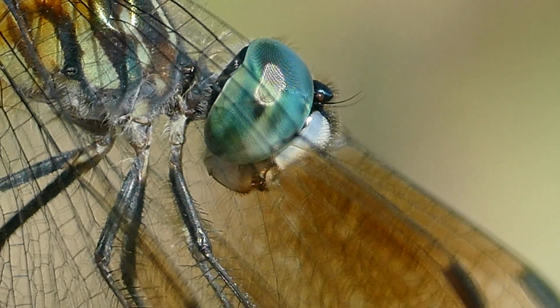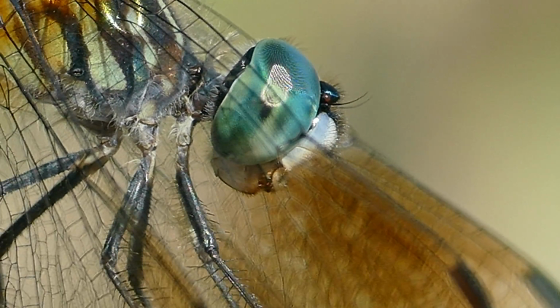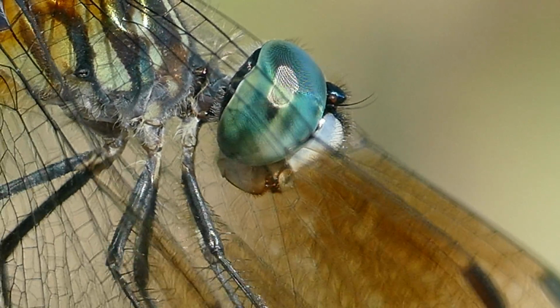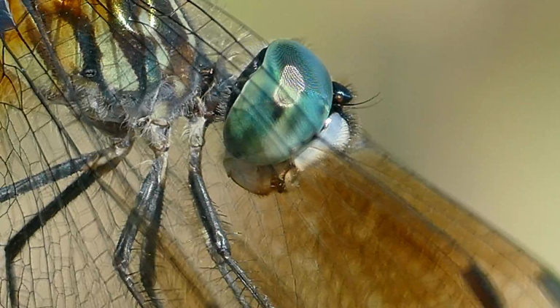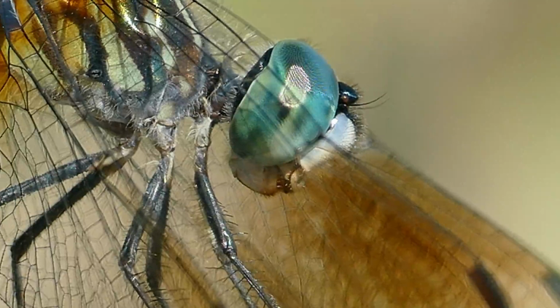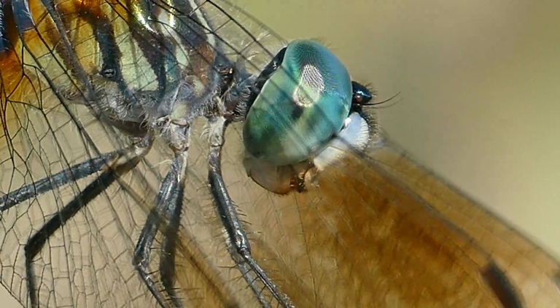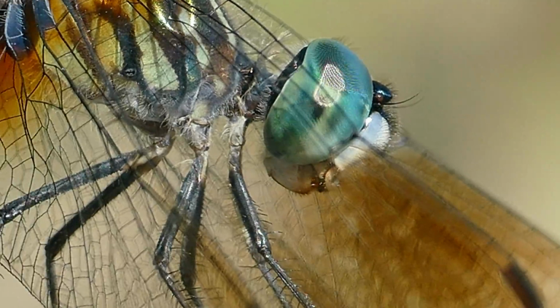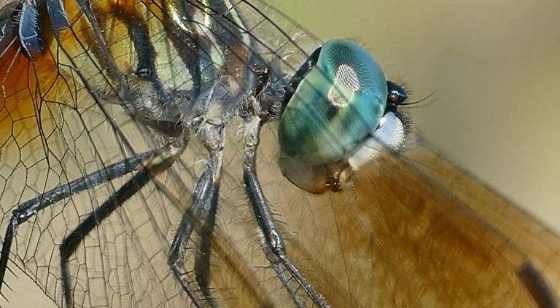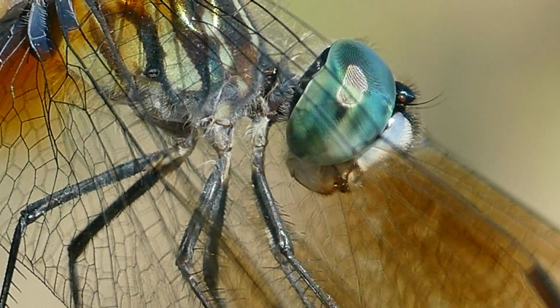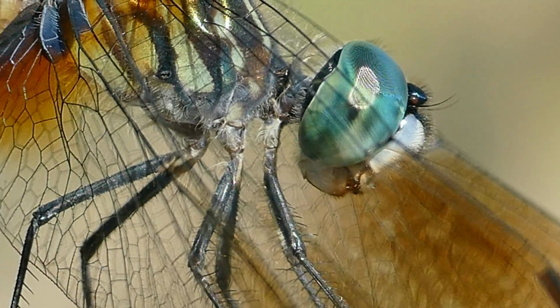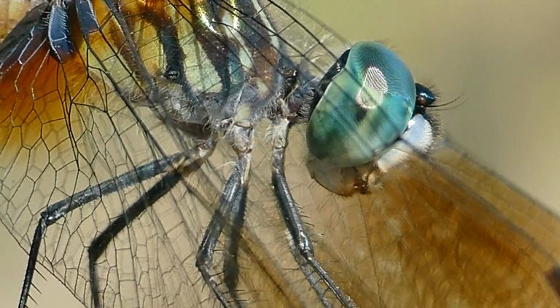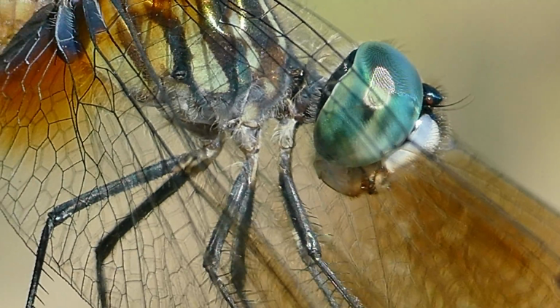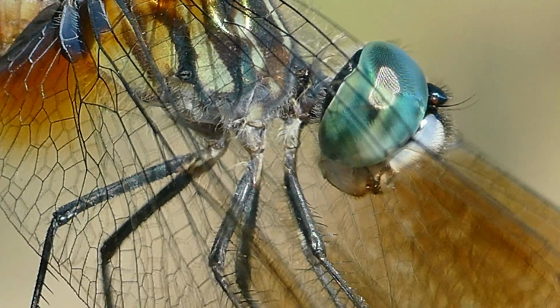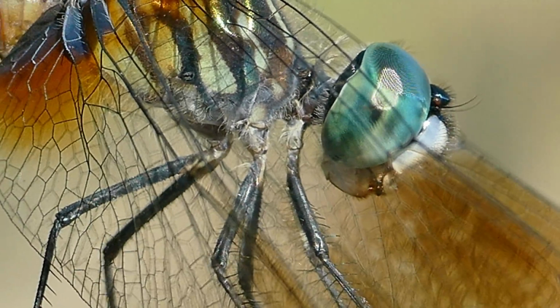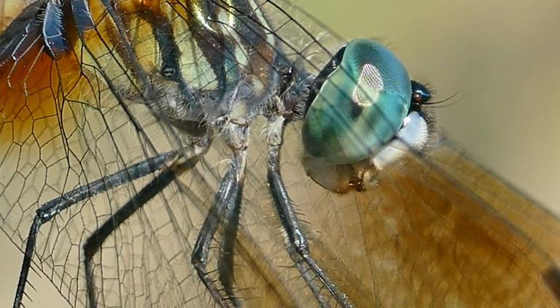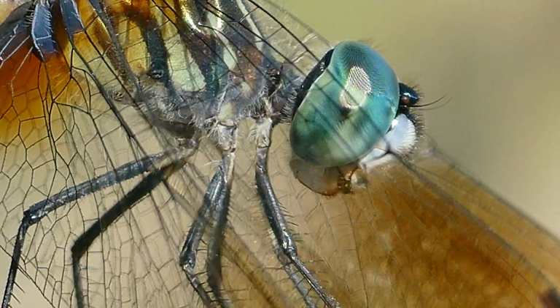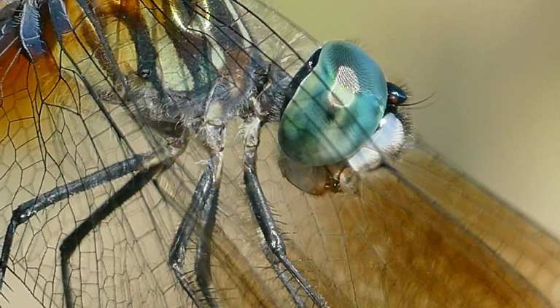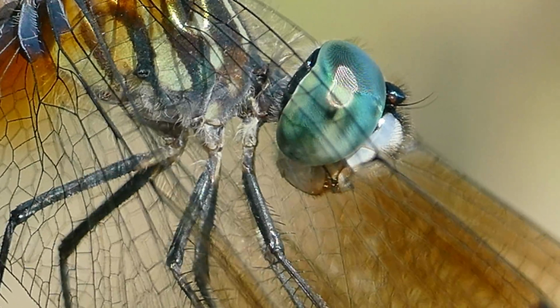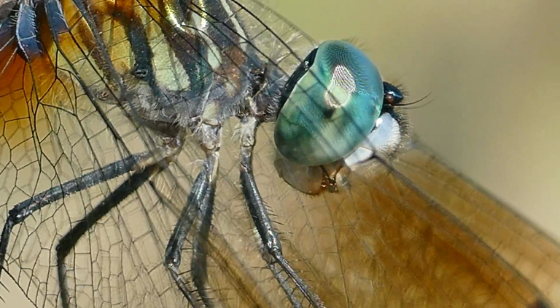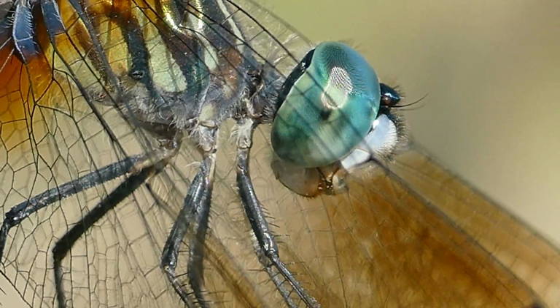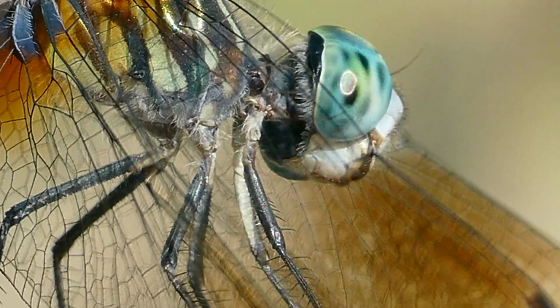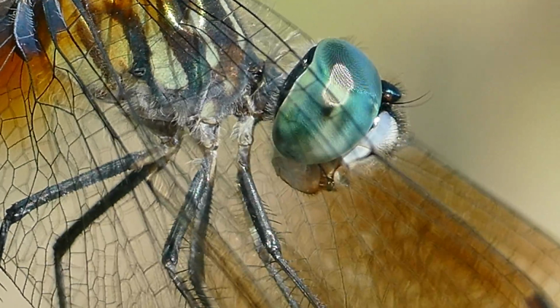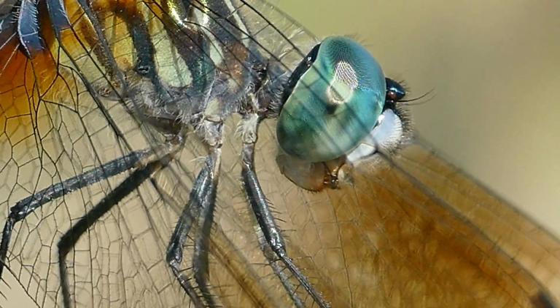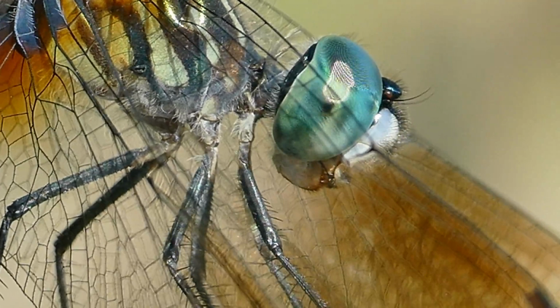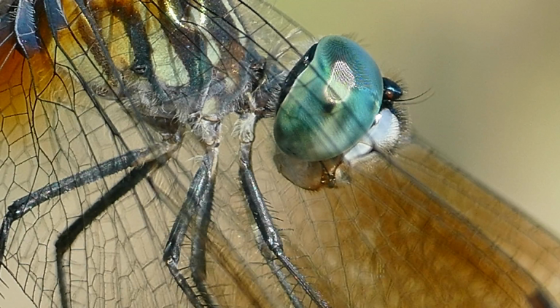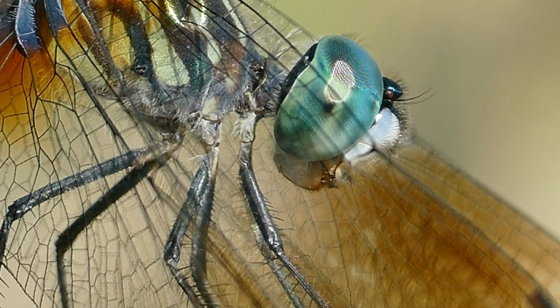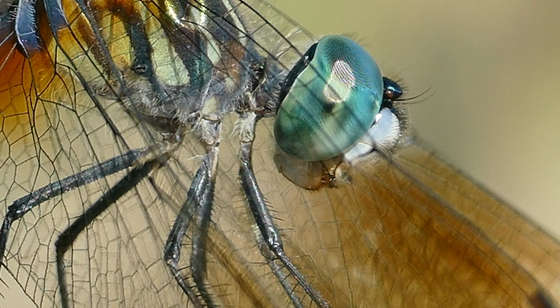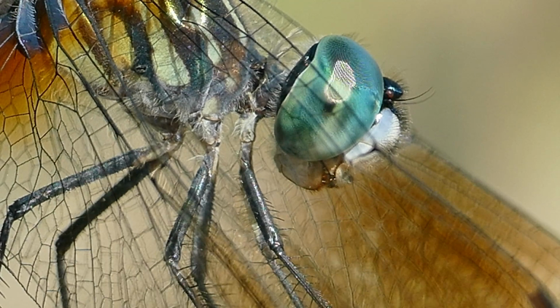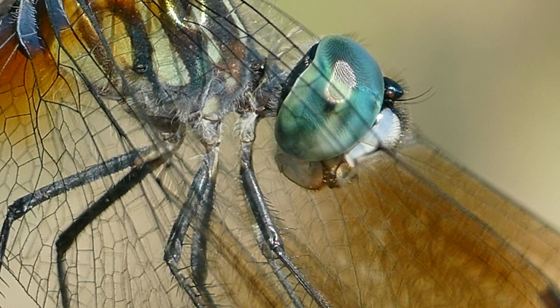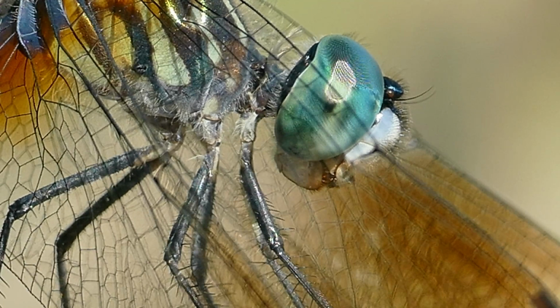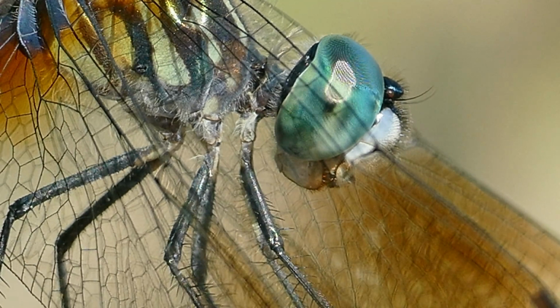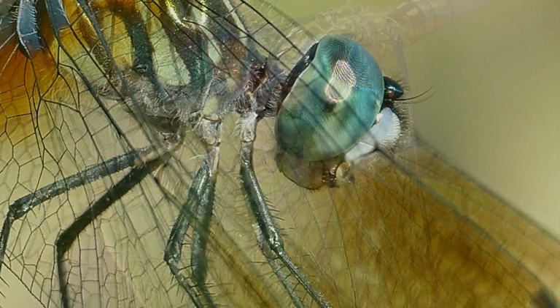Dragonflies have more photoreceptor types than humans and can see in short wavelength, long wavelength, and ultraviolet light.